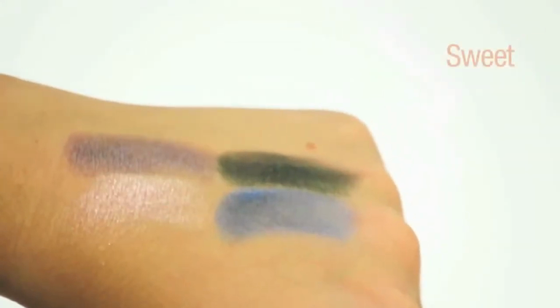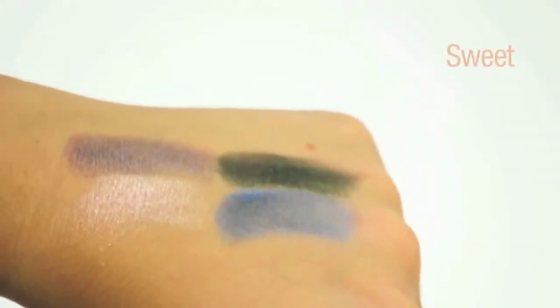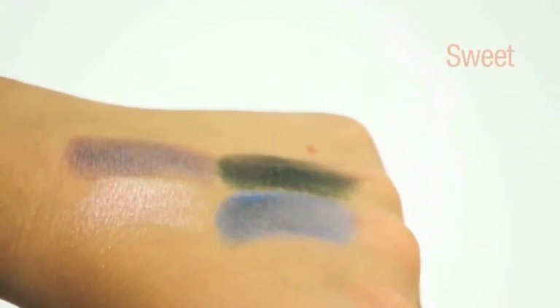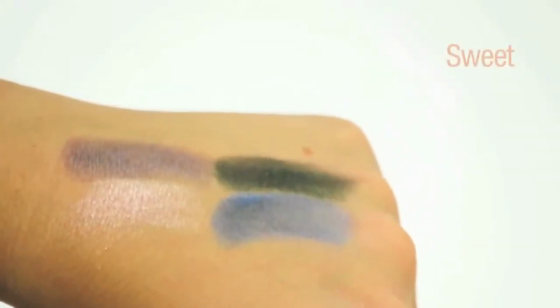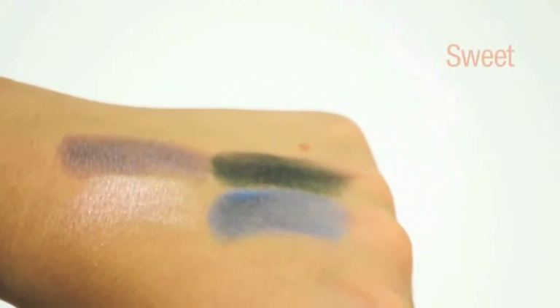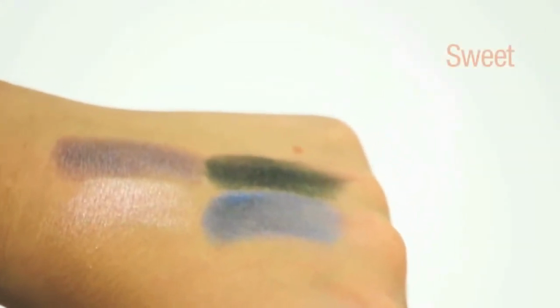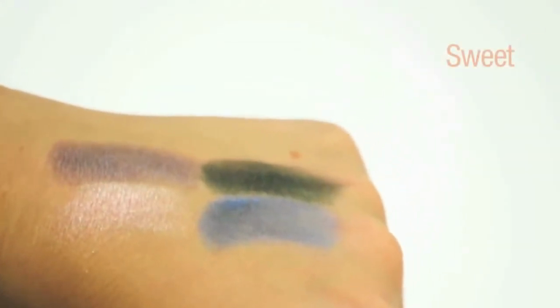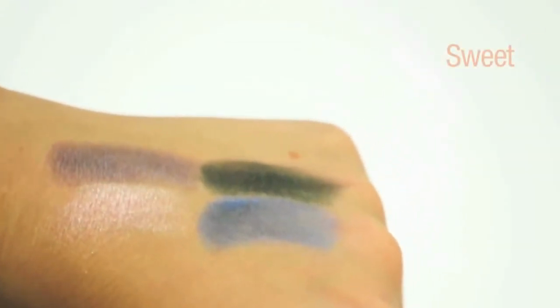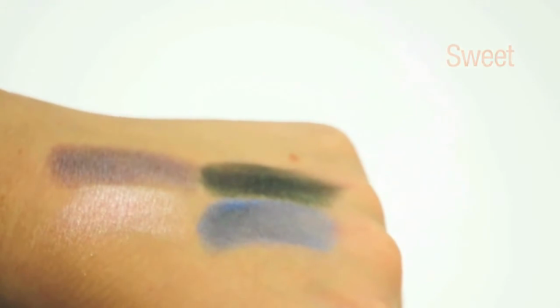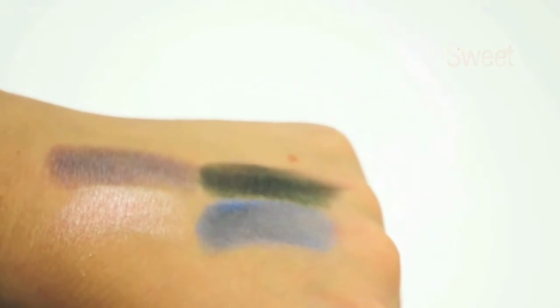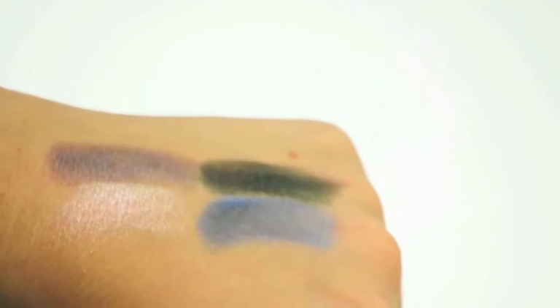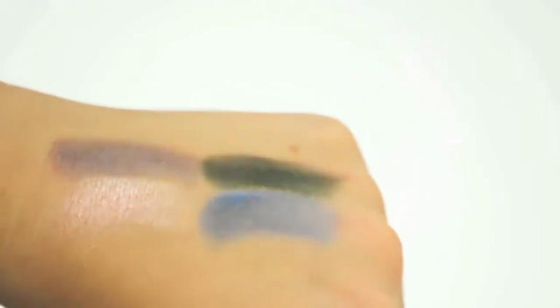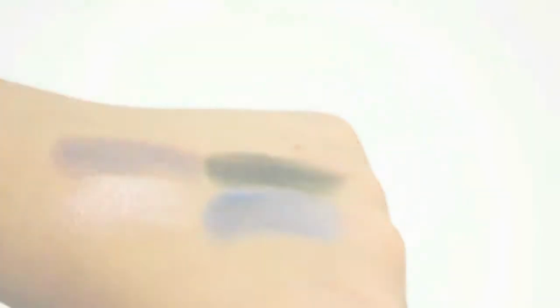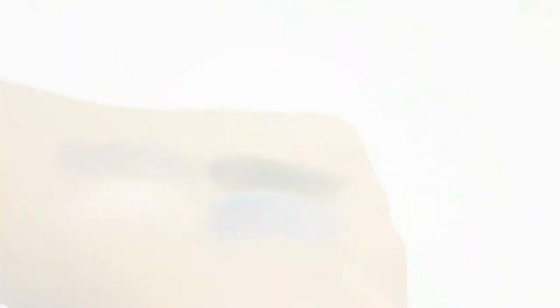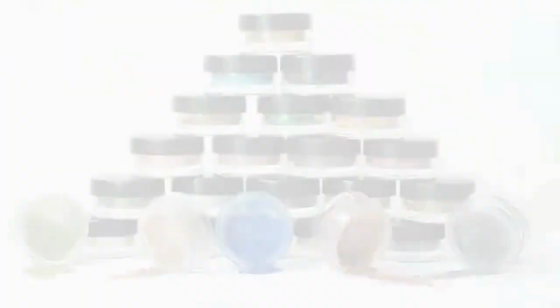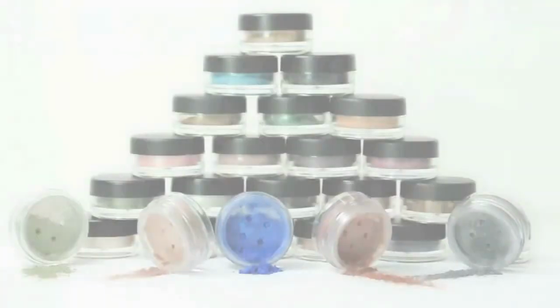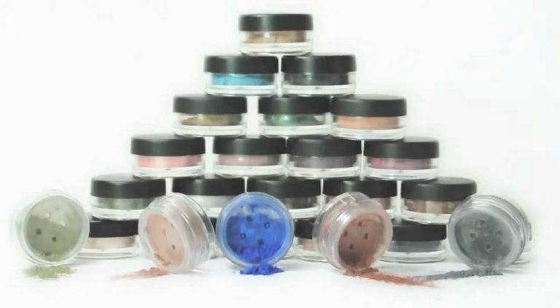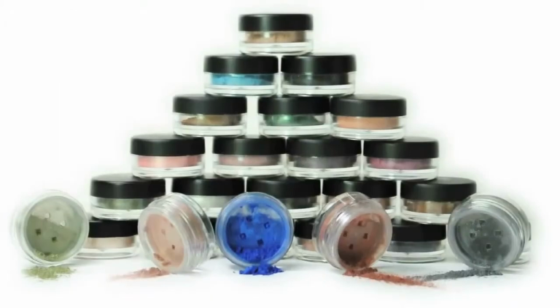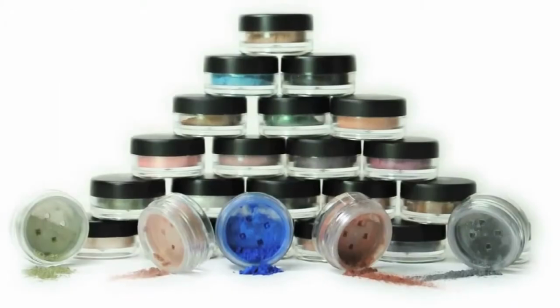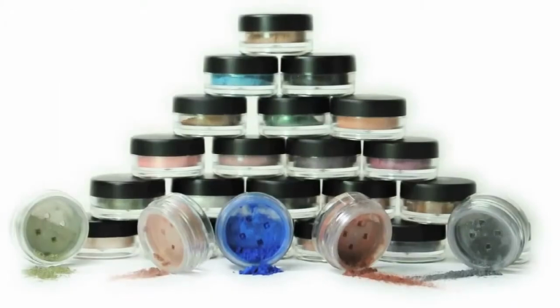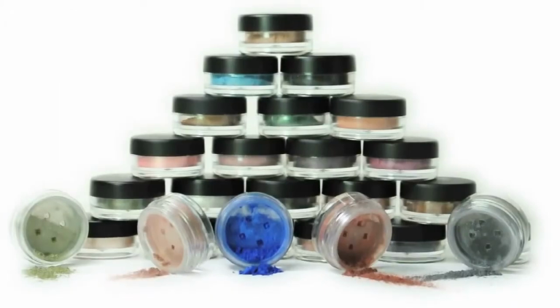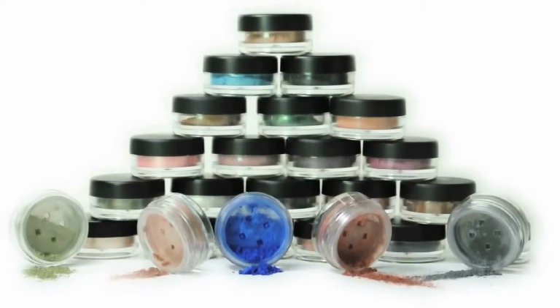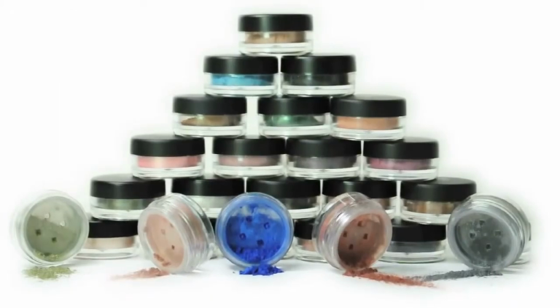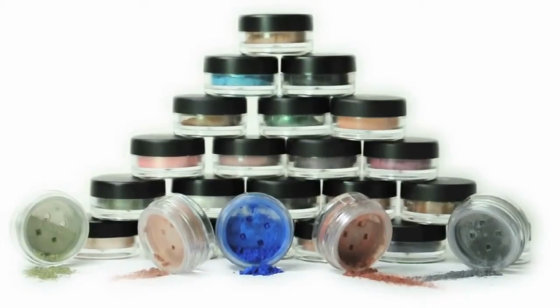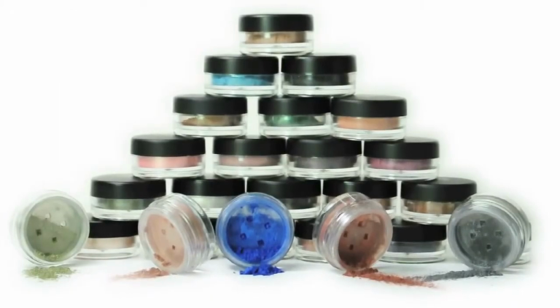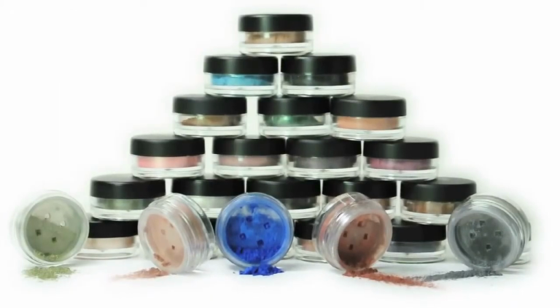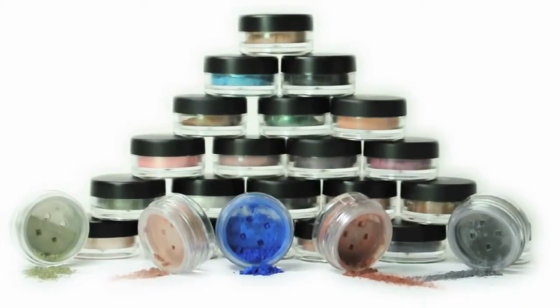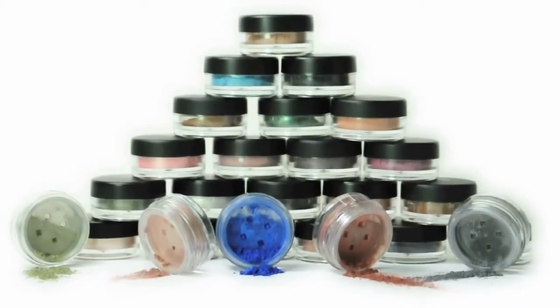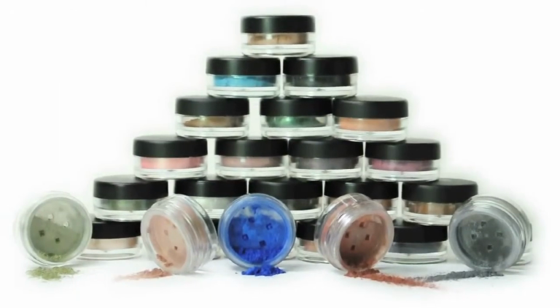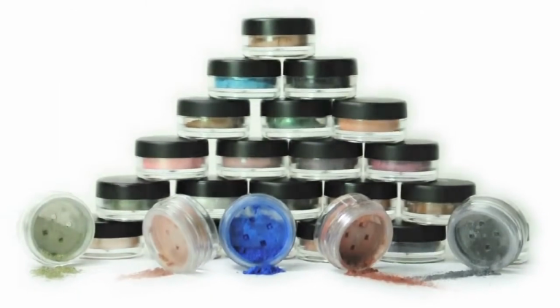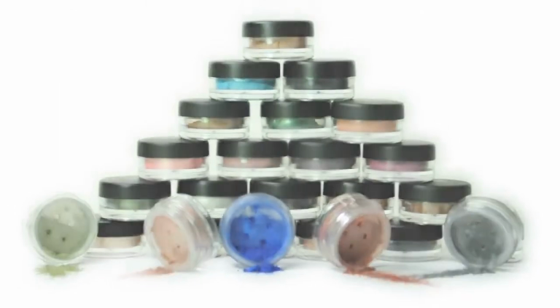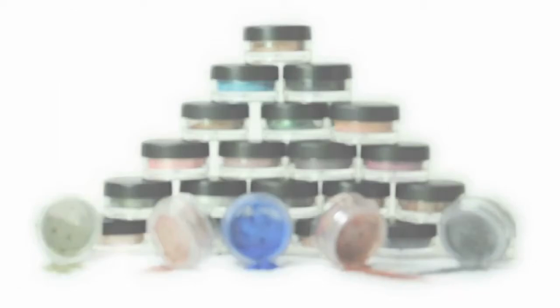Our mineral eyeshadows are a great value for only $3. So start collecting now!